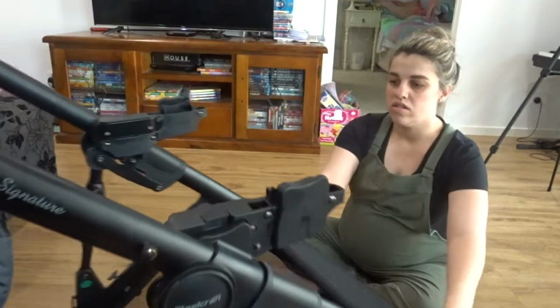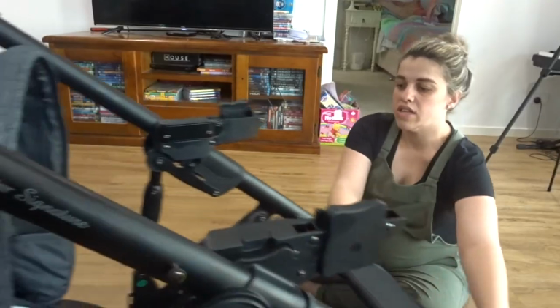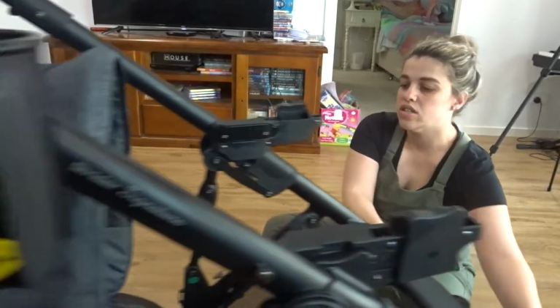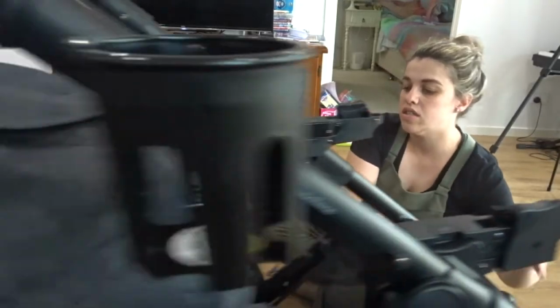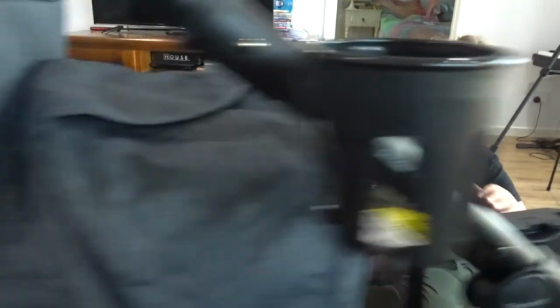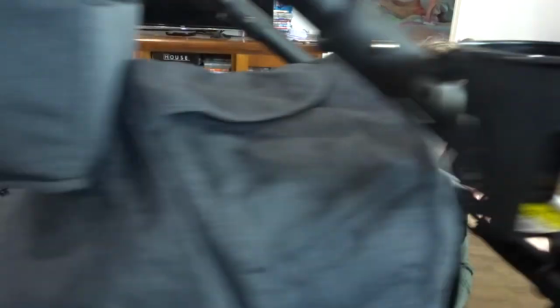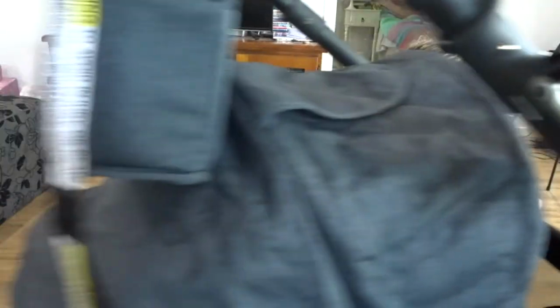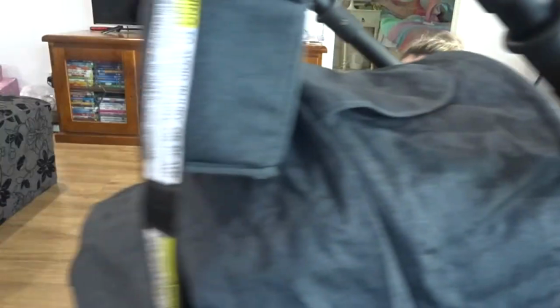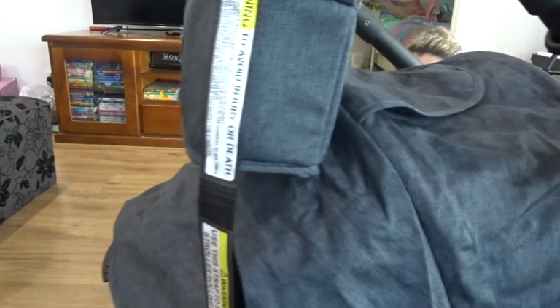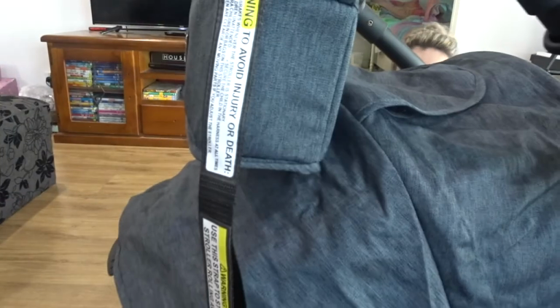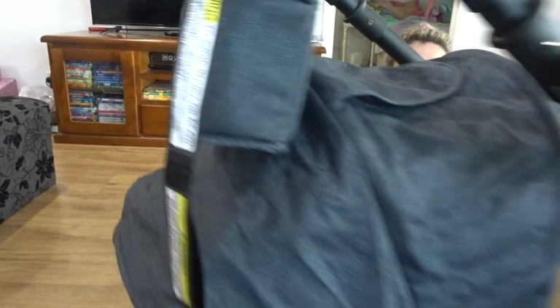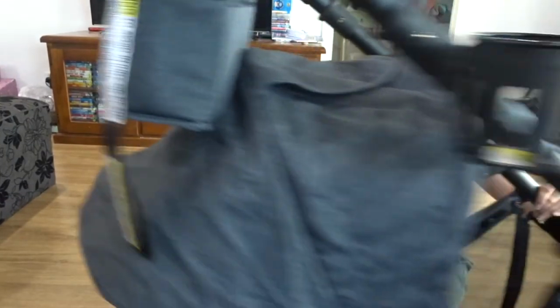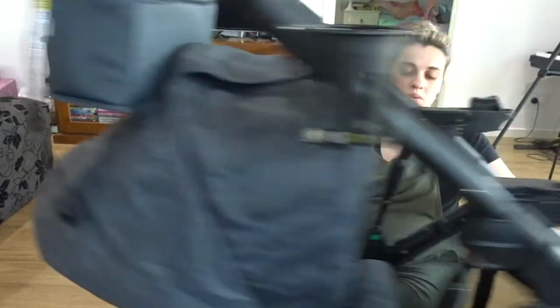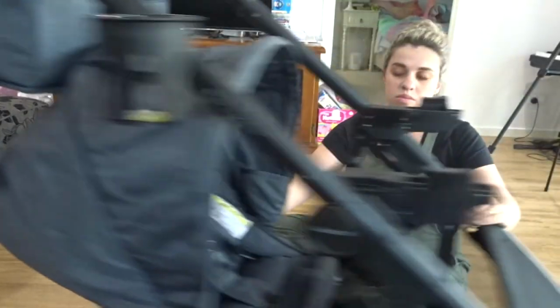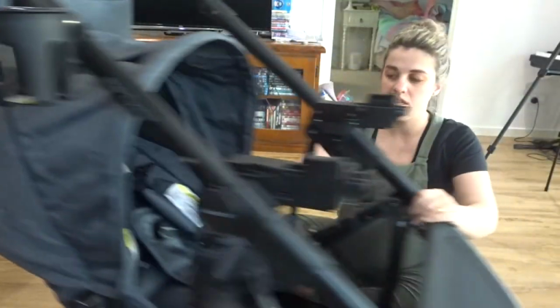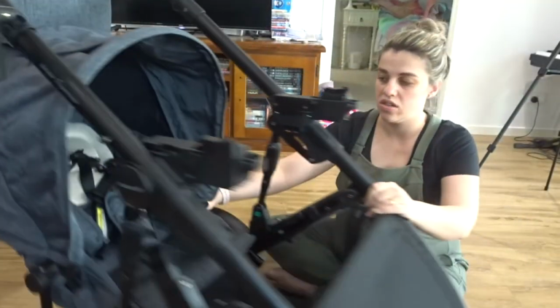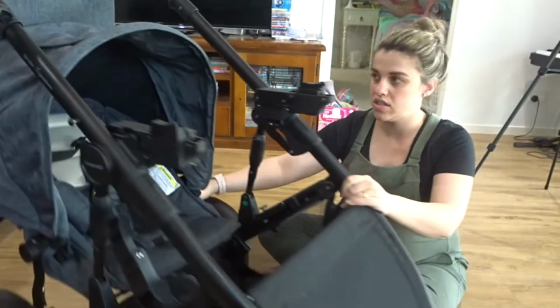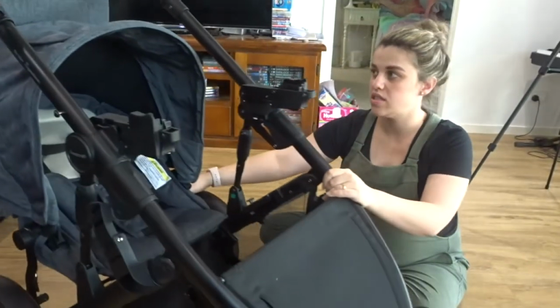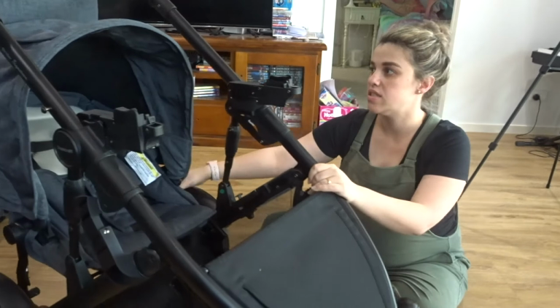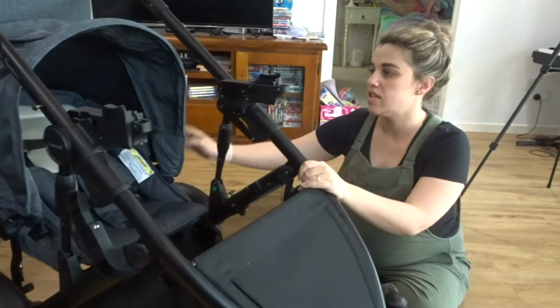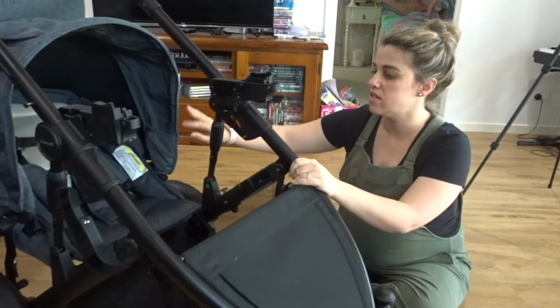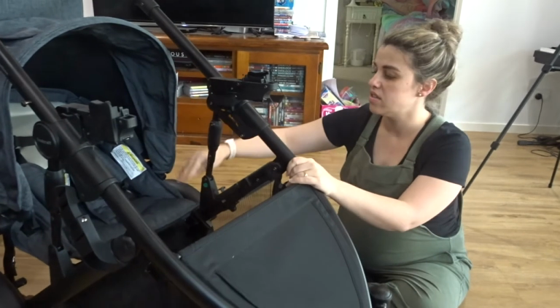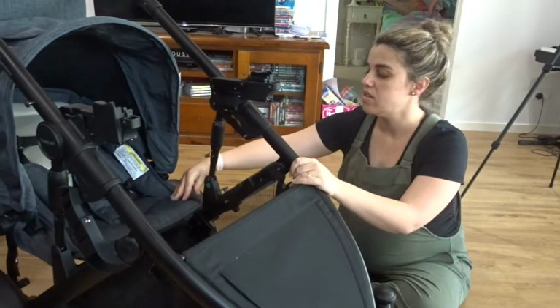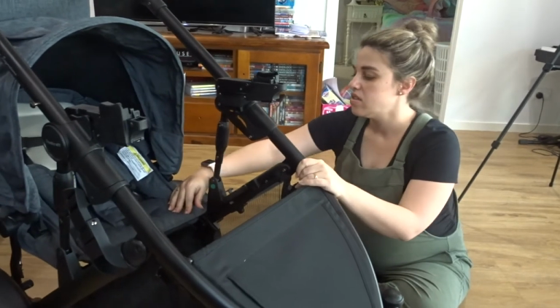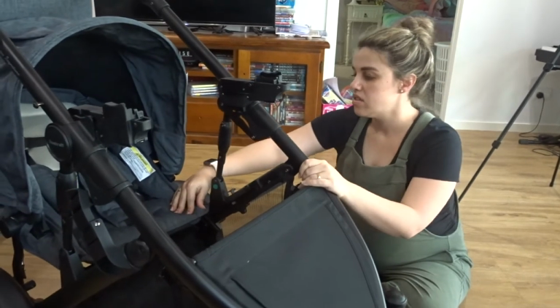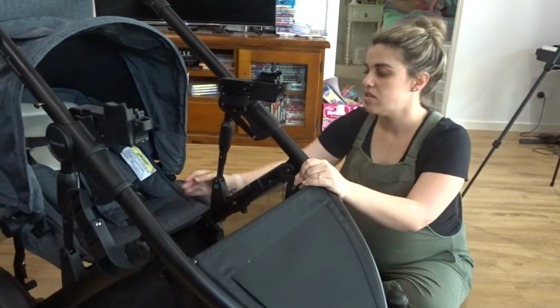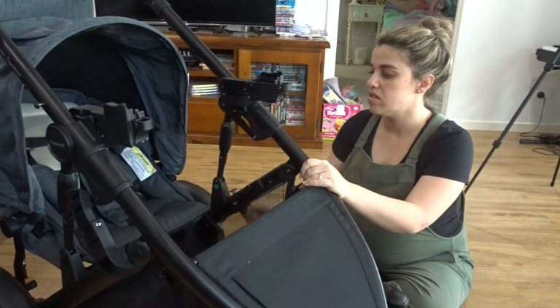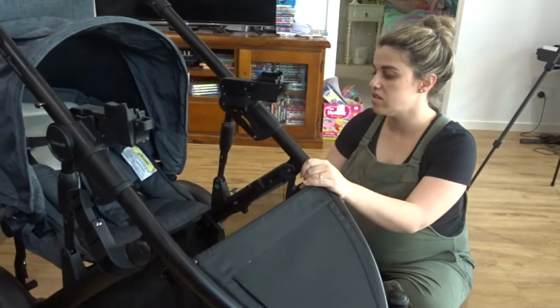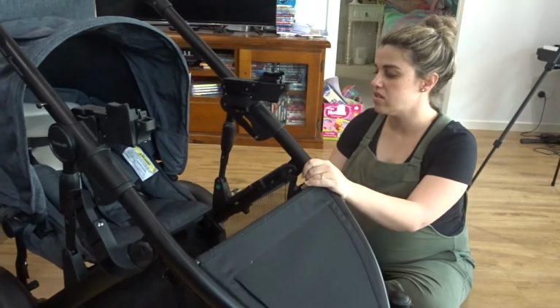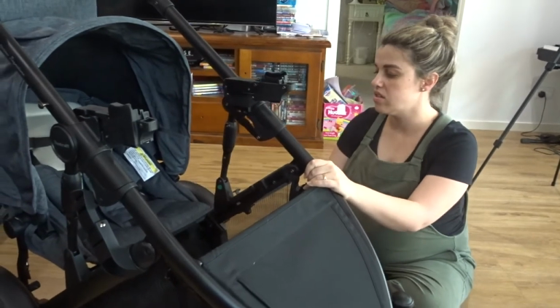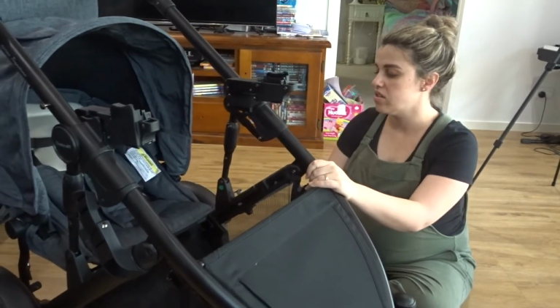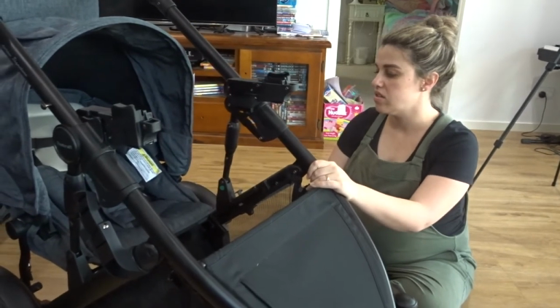The top seat can take 20 kilograms but the bottom seat can only take 16. So baby will go on the bottom and Zoe will go on top.